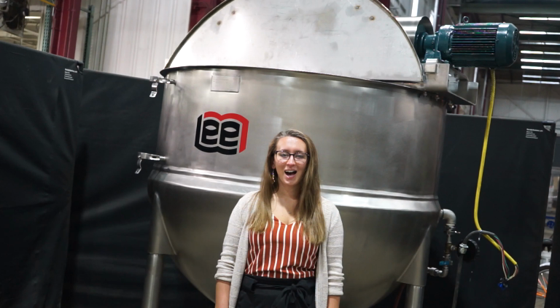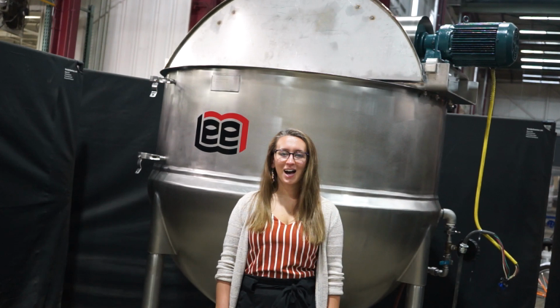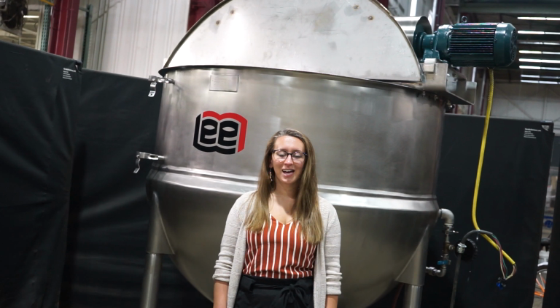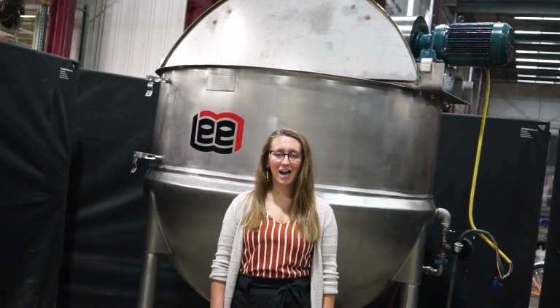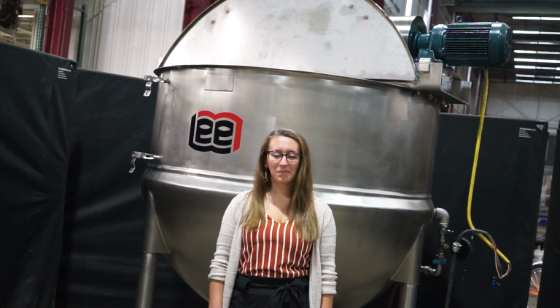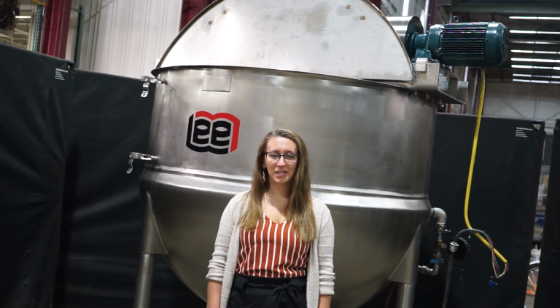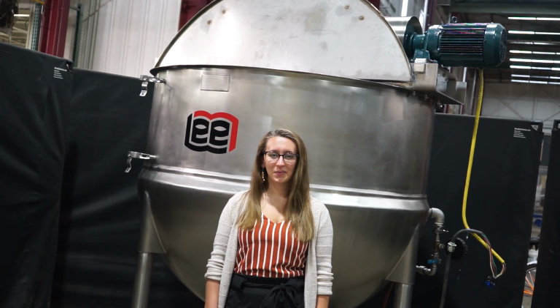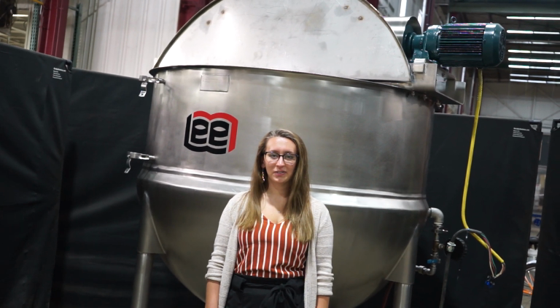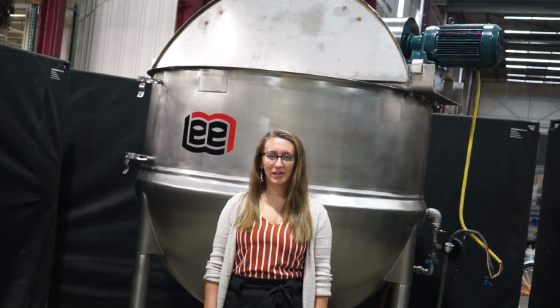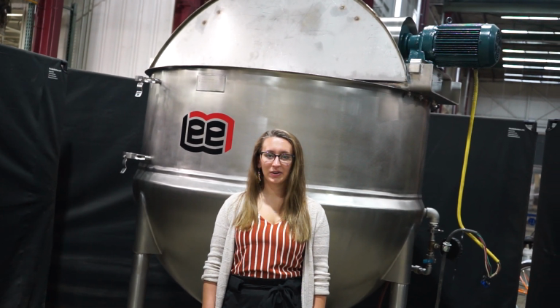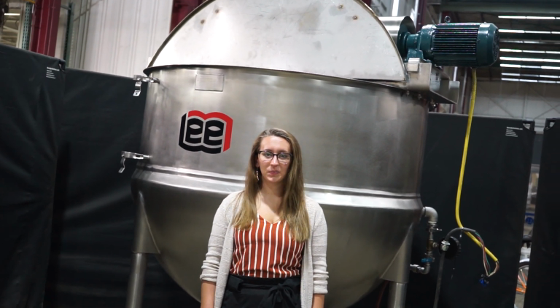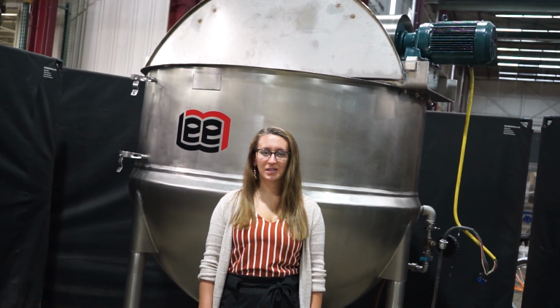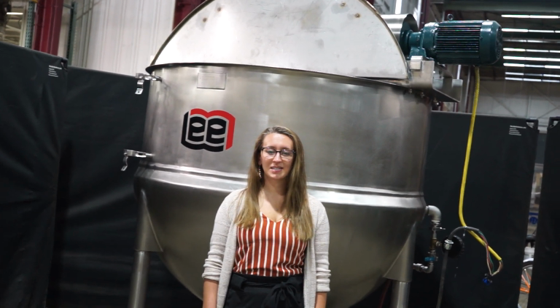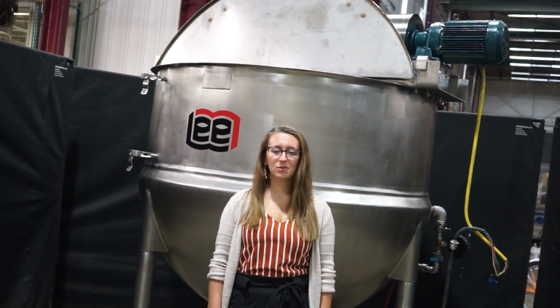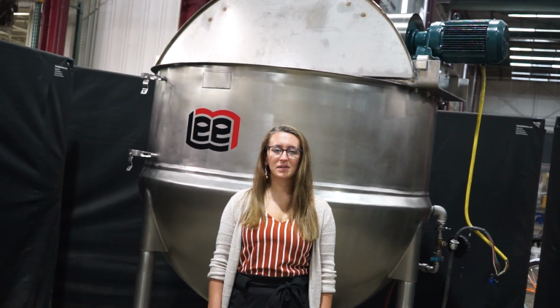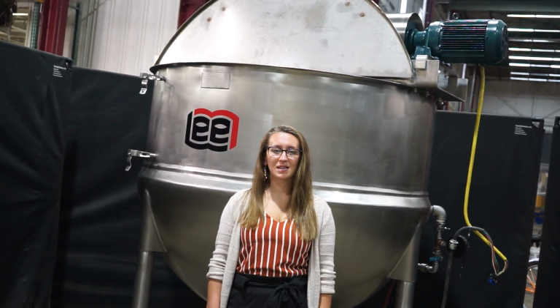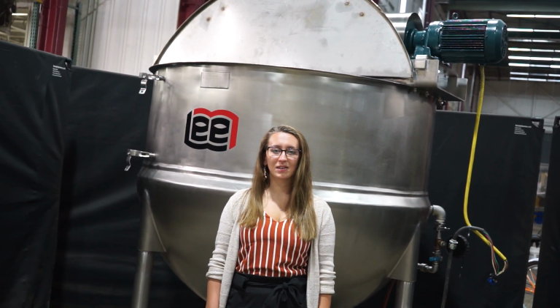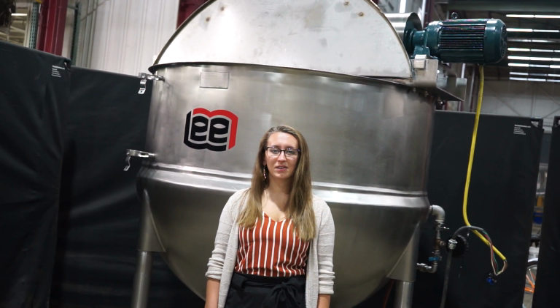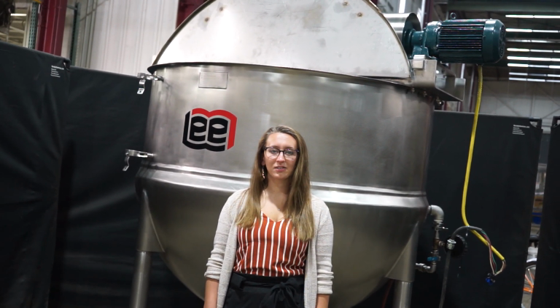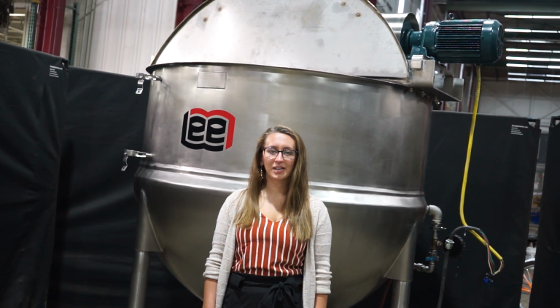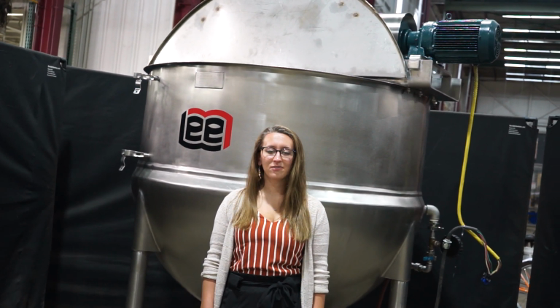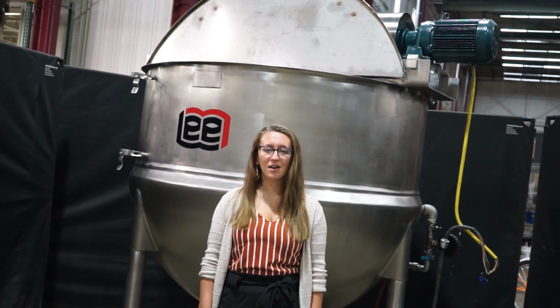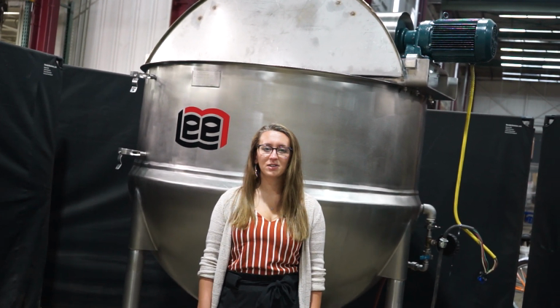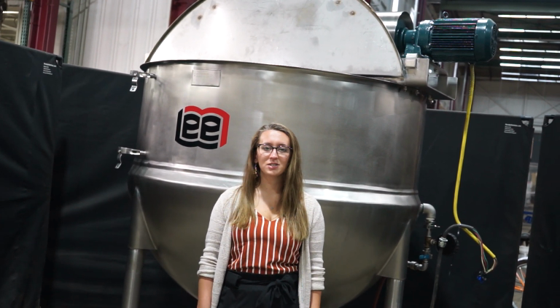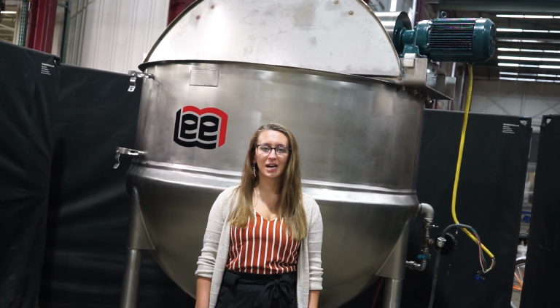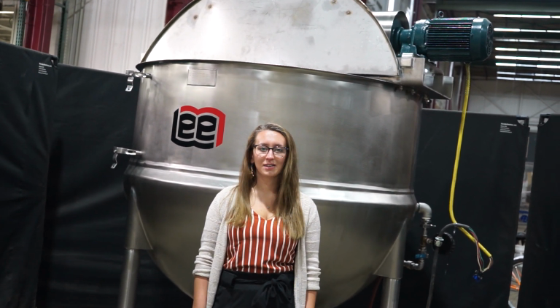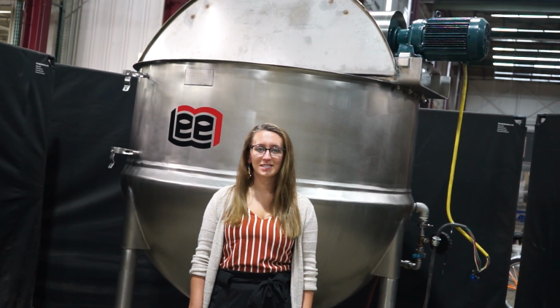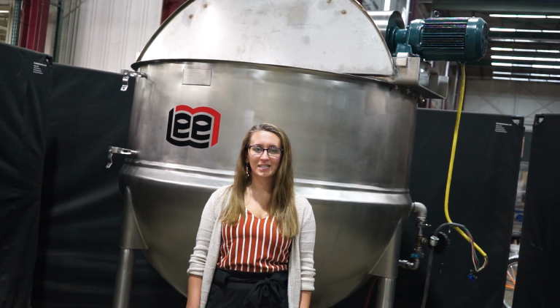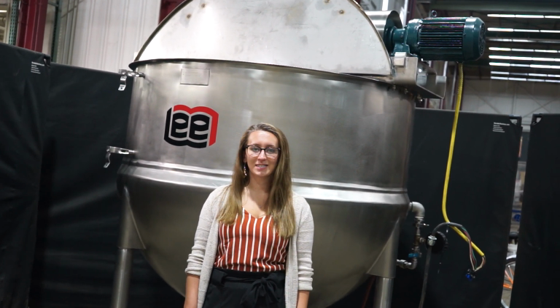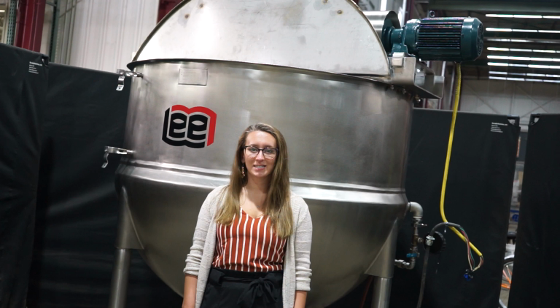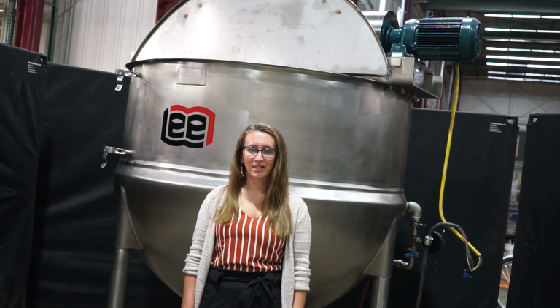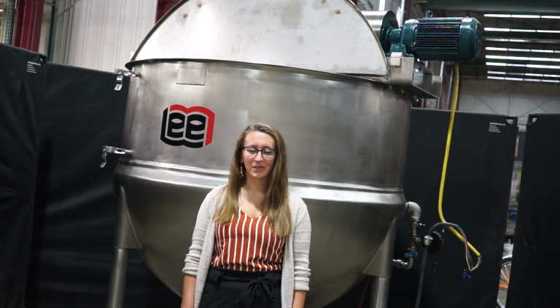Hi, I'm Alina with the Frankers. Today we'll be cycling your Lee 500-gallon stainless steel kettle.